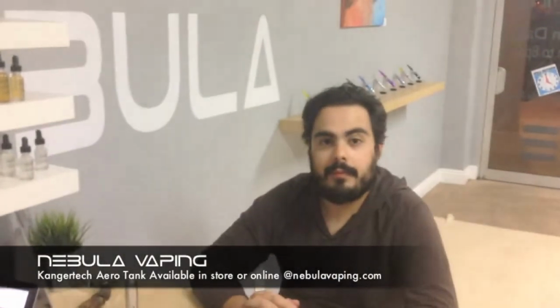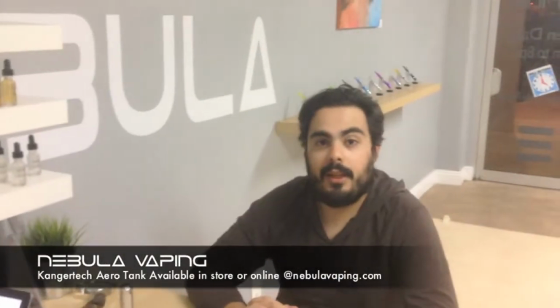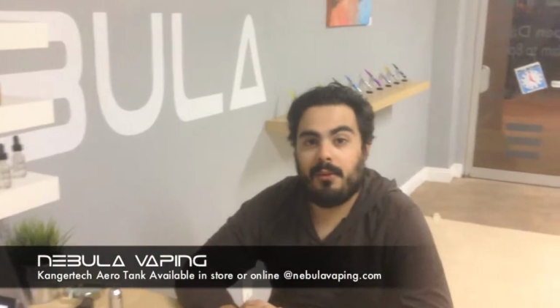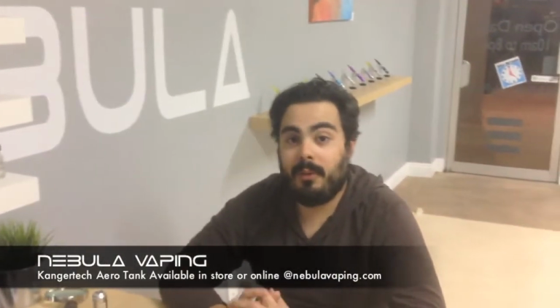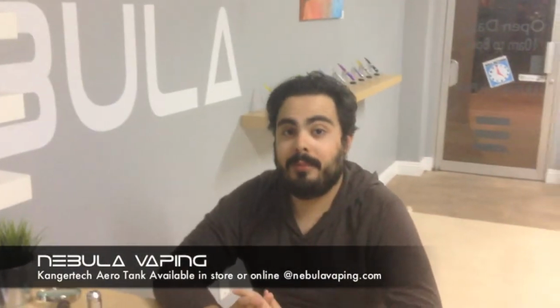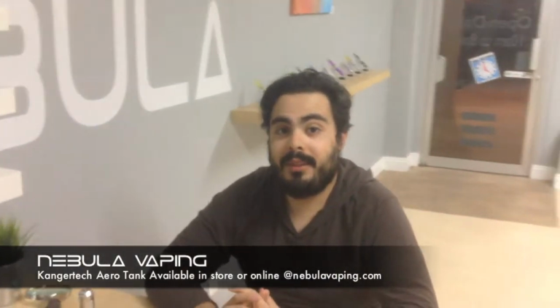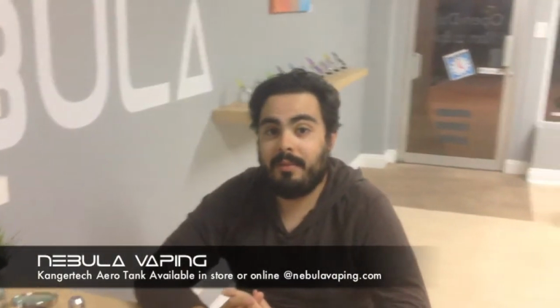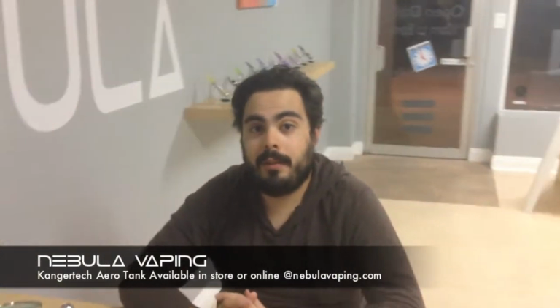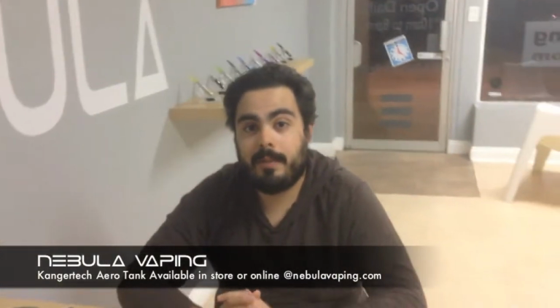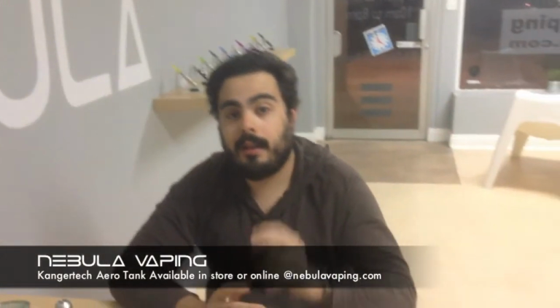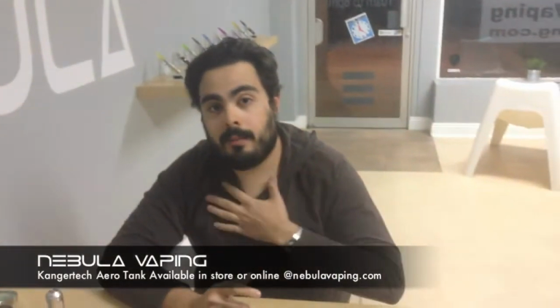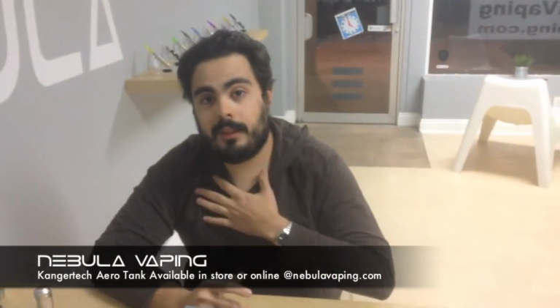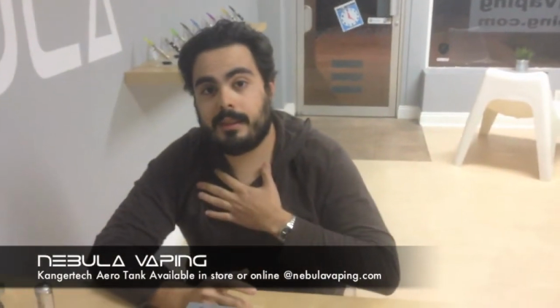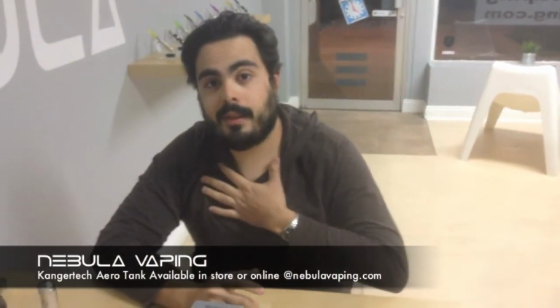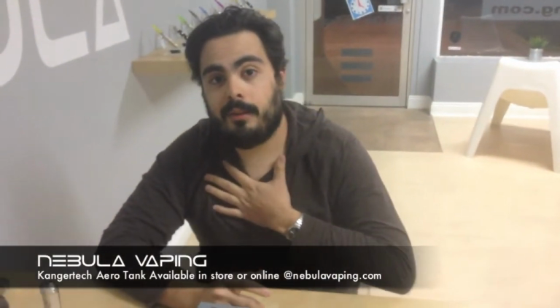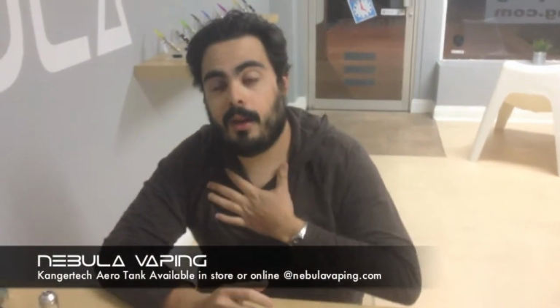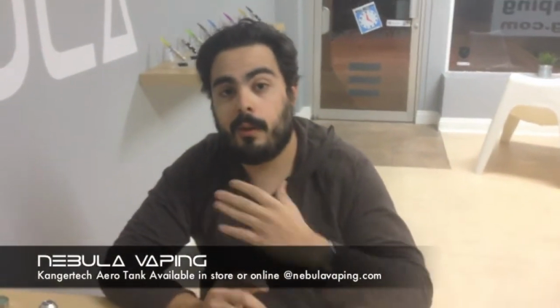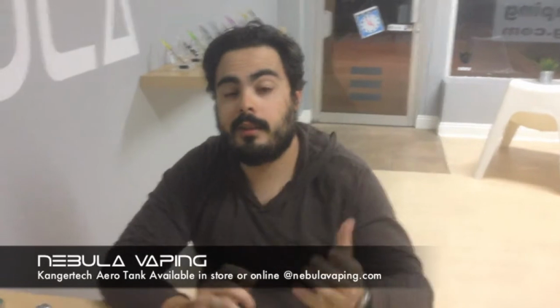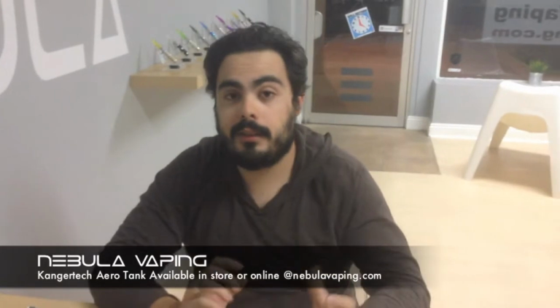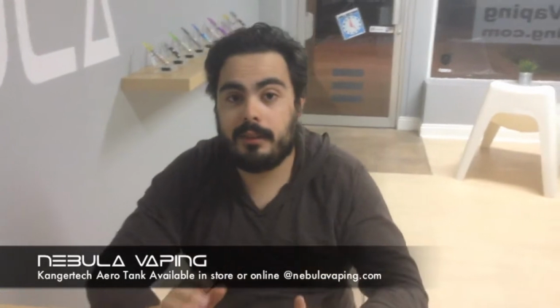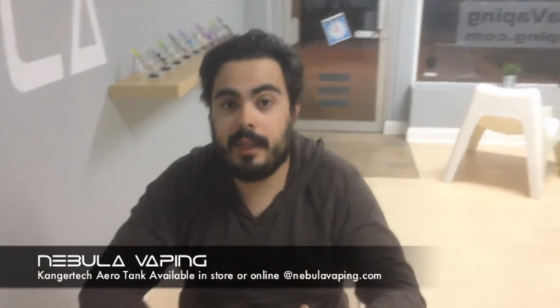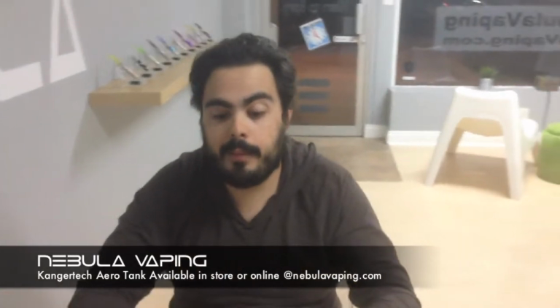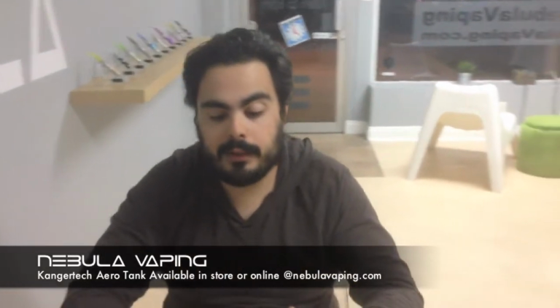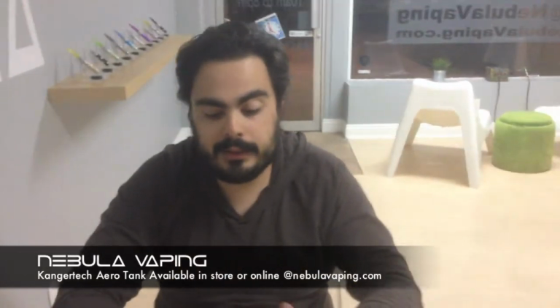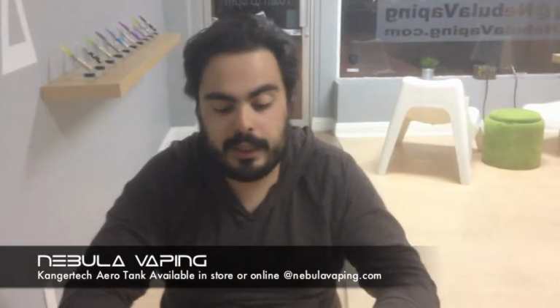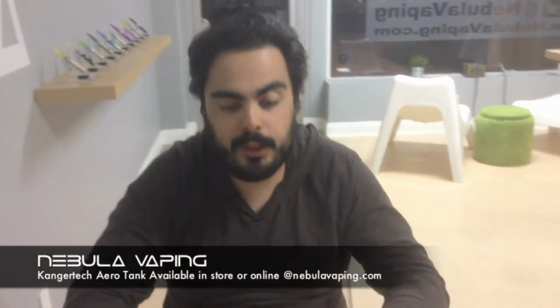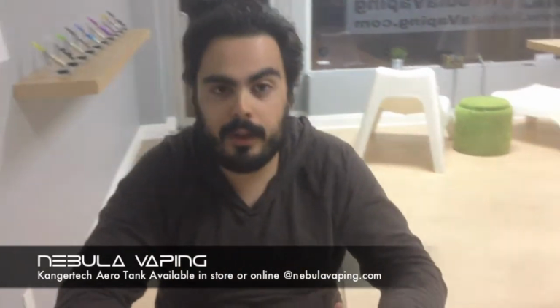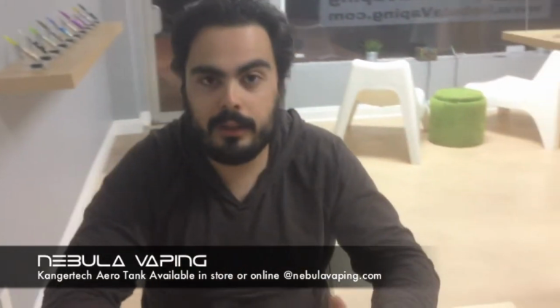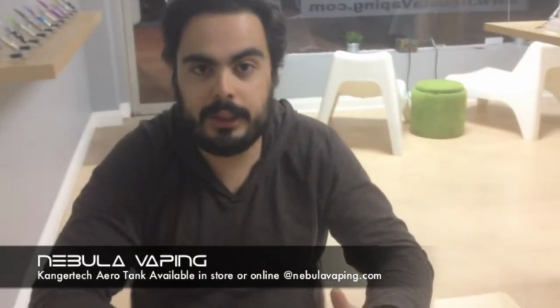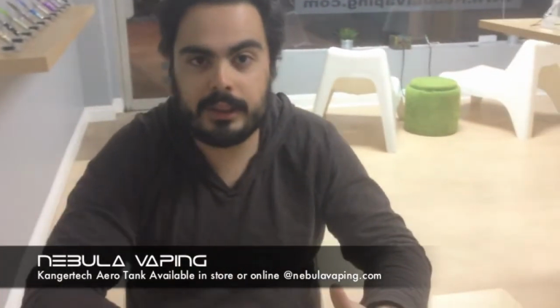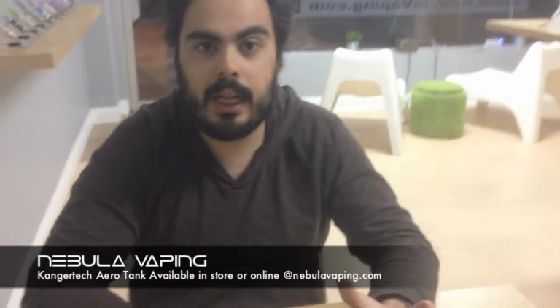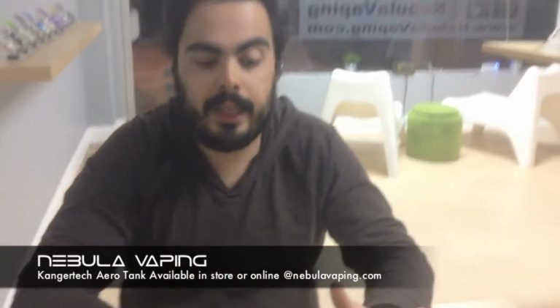Hello, welcome to Nebula Vaping. I'm Francisco. We wanted to talk to you today about this exciting new product we just got in.